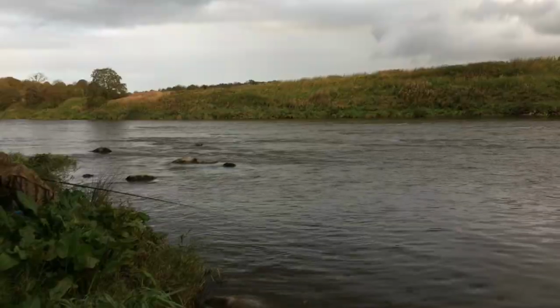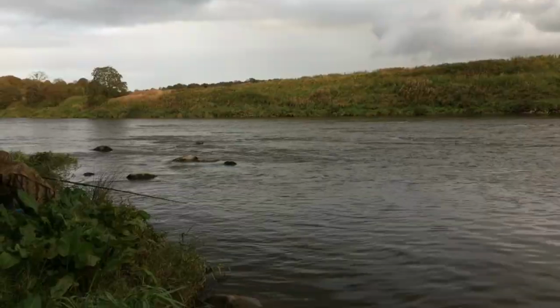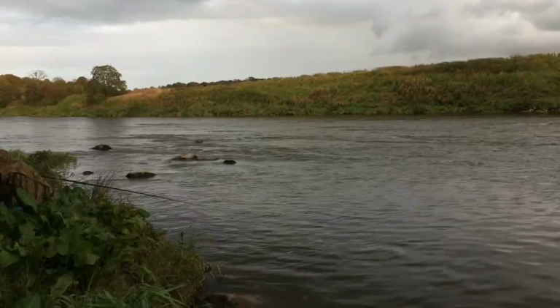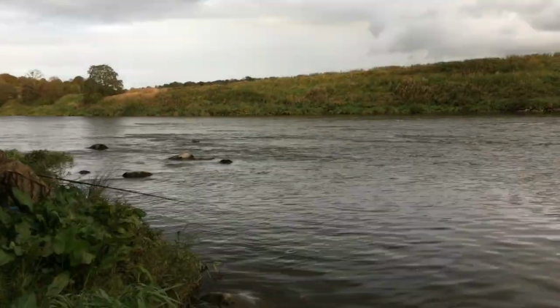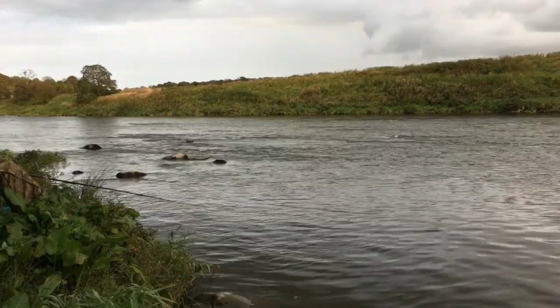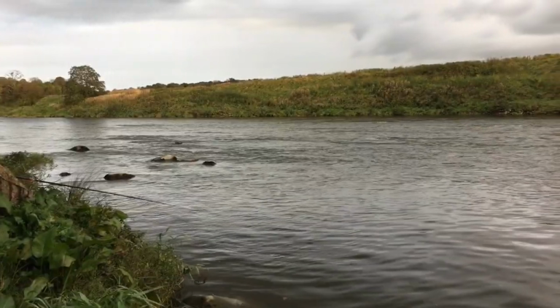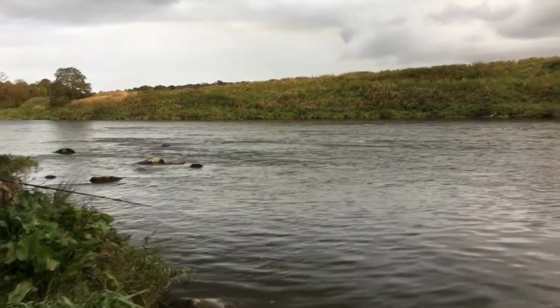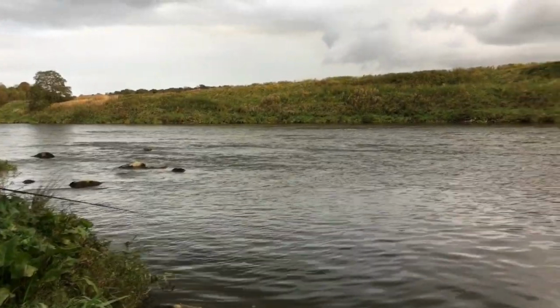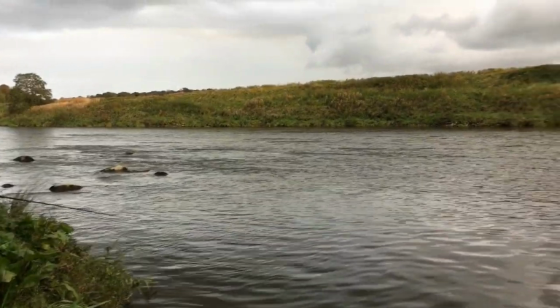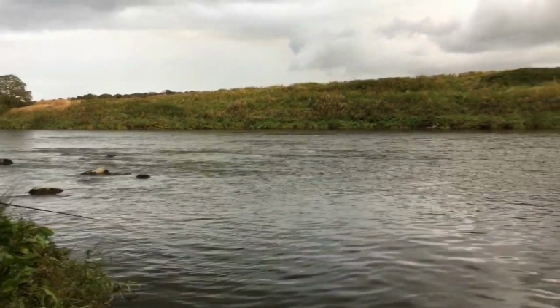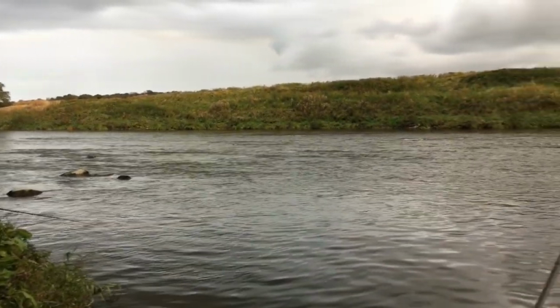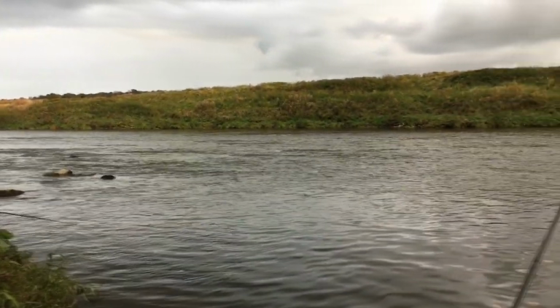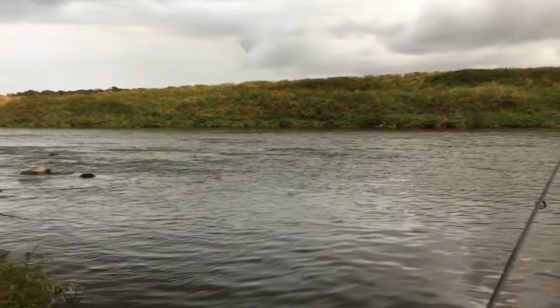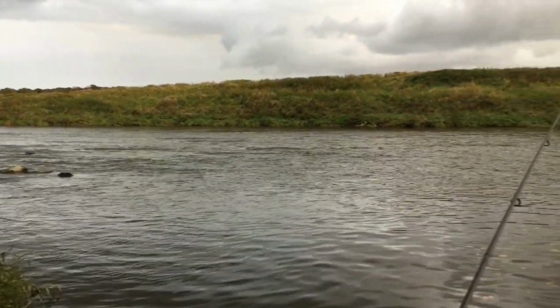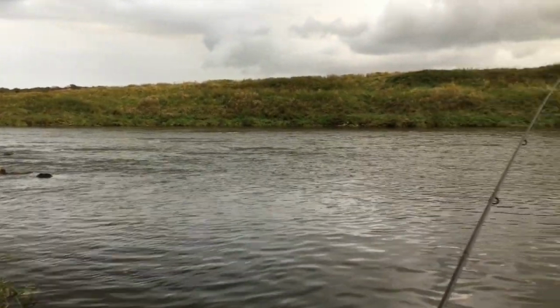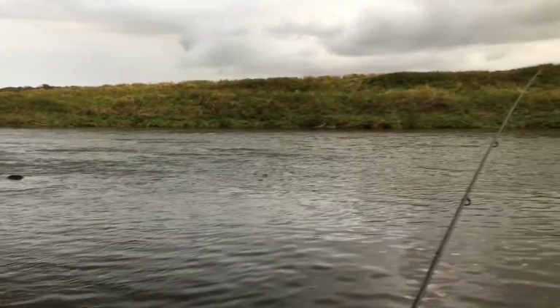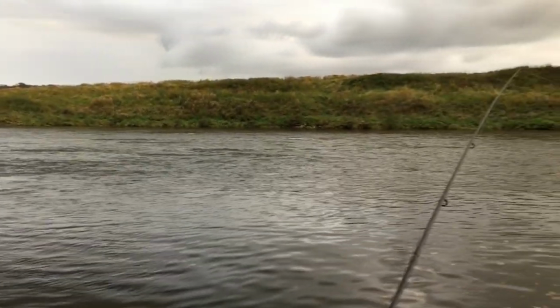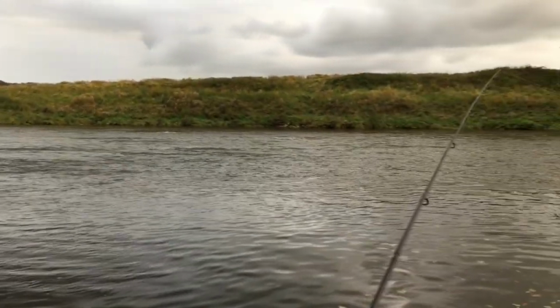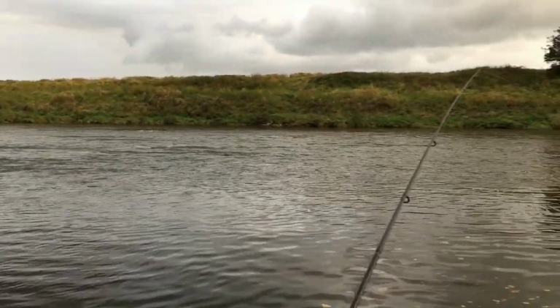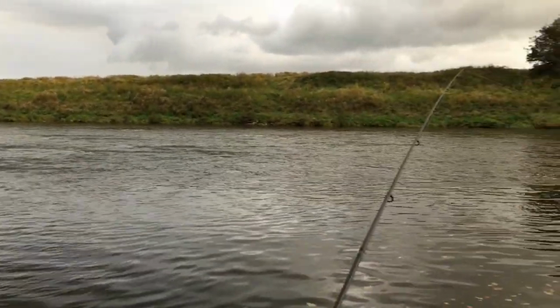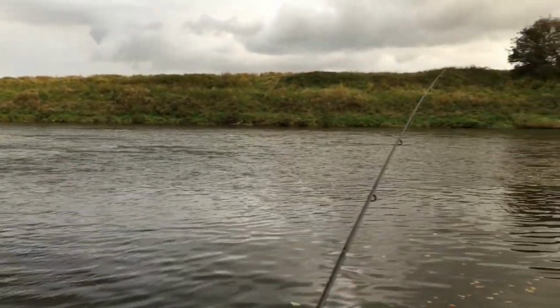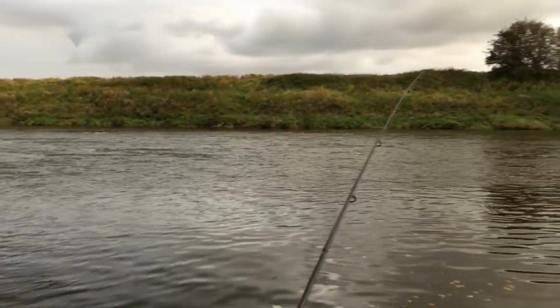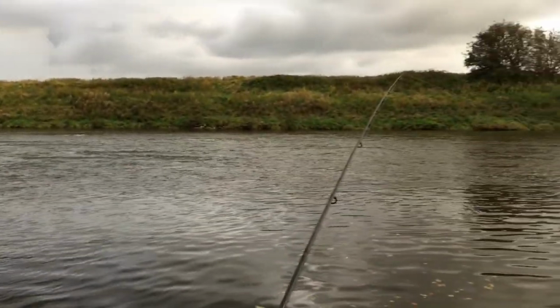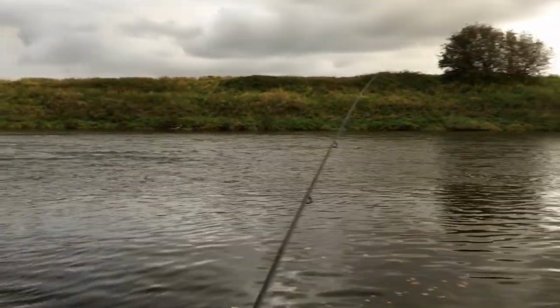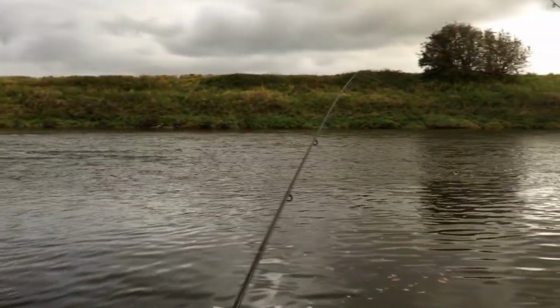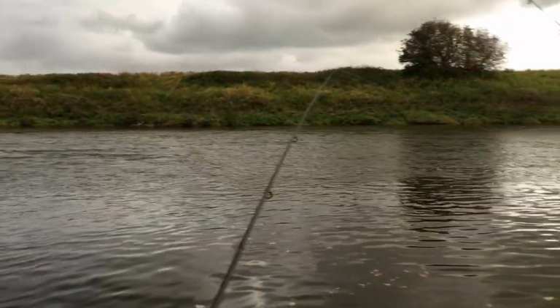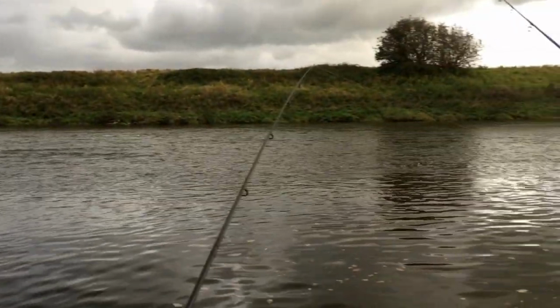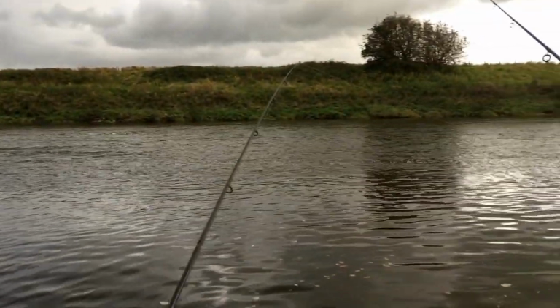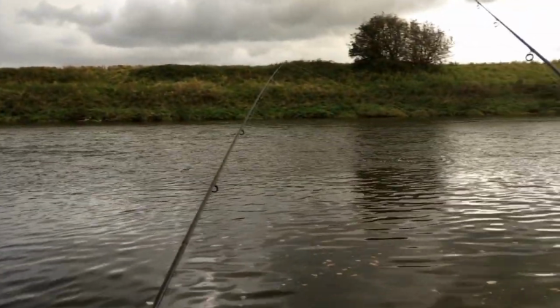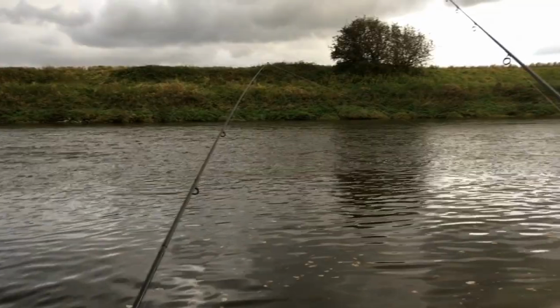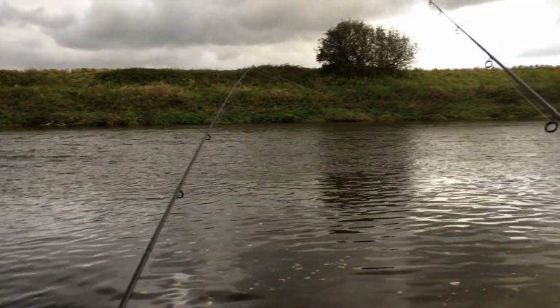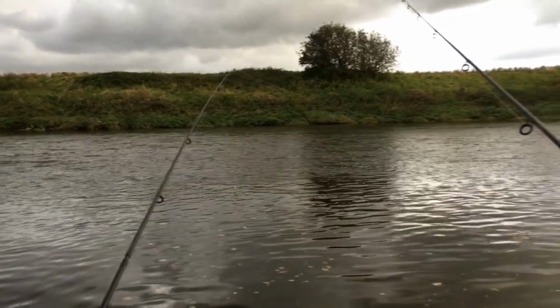Unfortunately that was our only fish of the session, but I enjoyed just getting back down the river after all the recent rains, and I'll definitely be back down here soon.